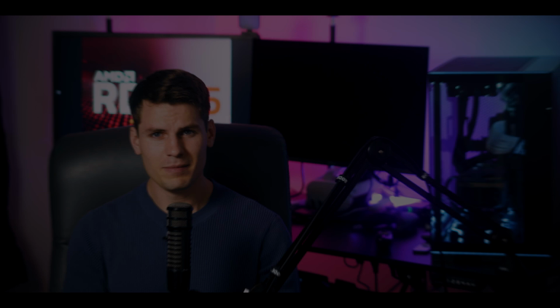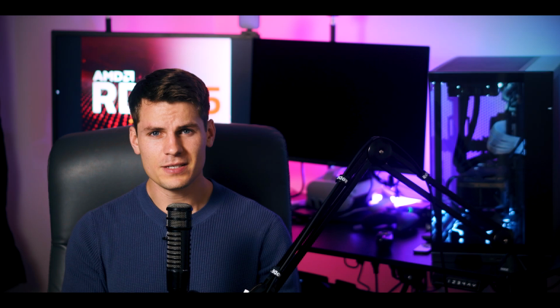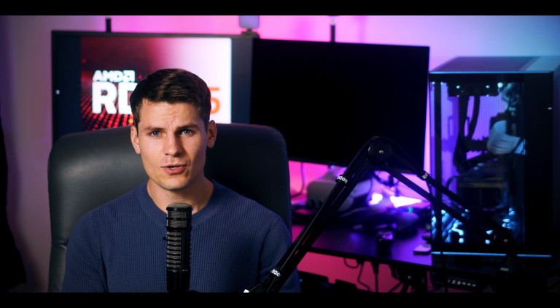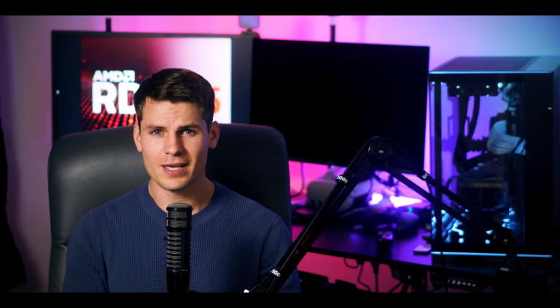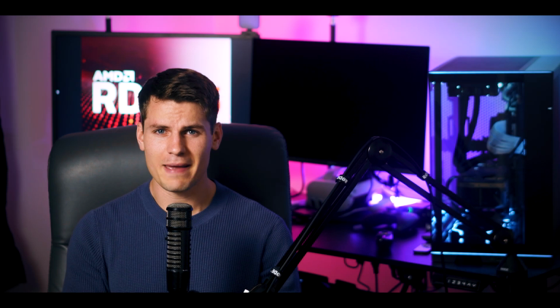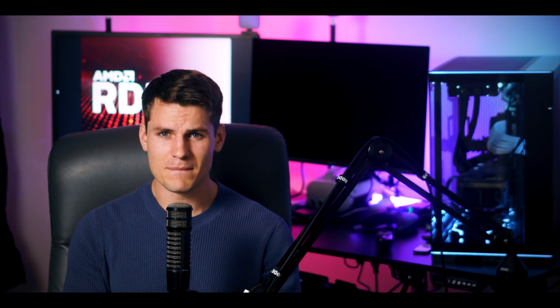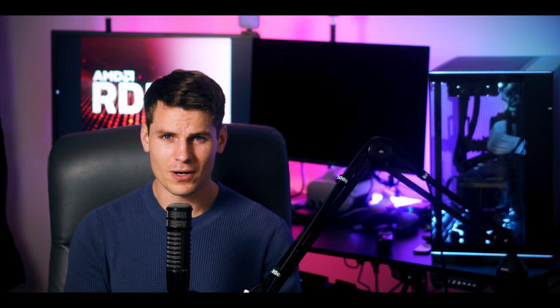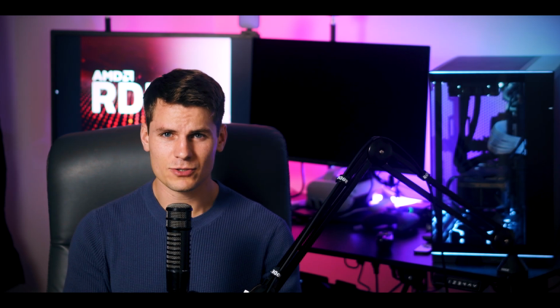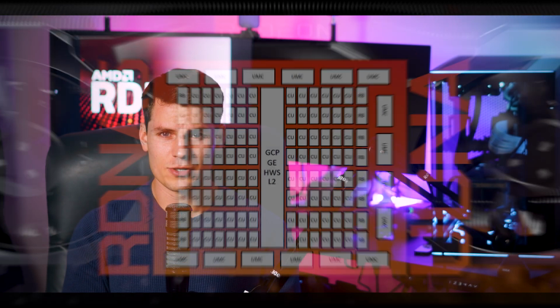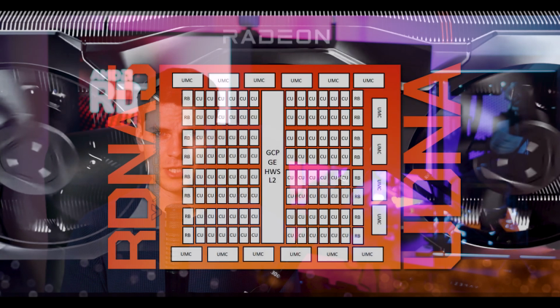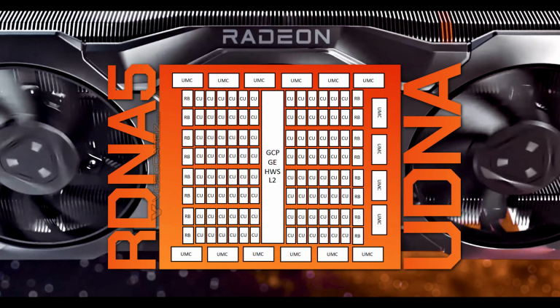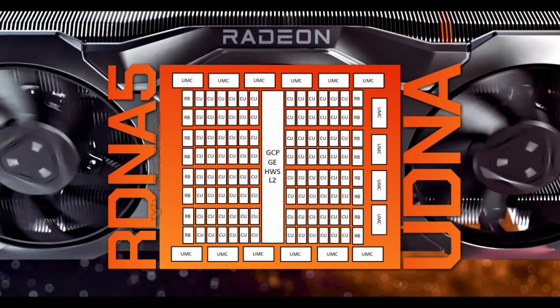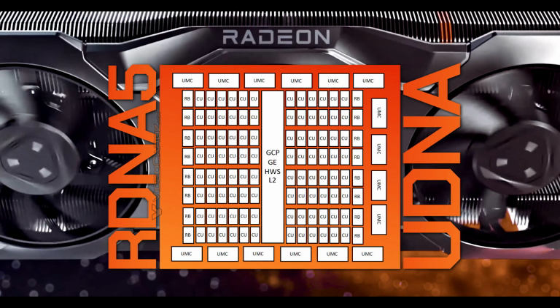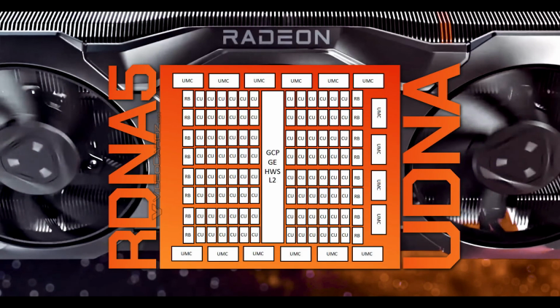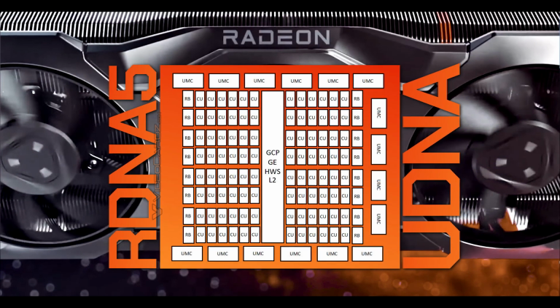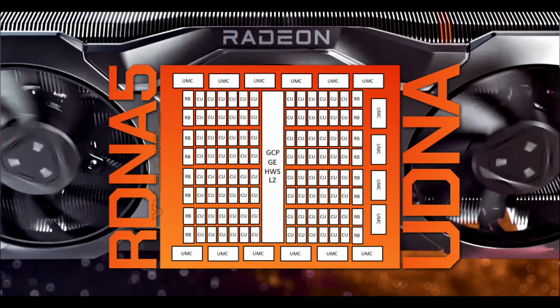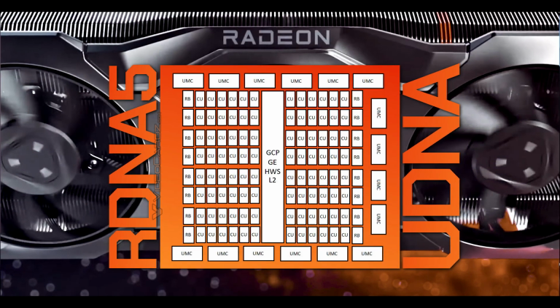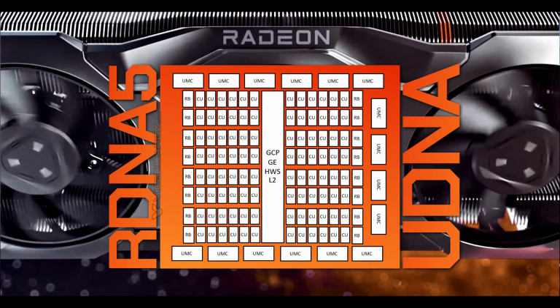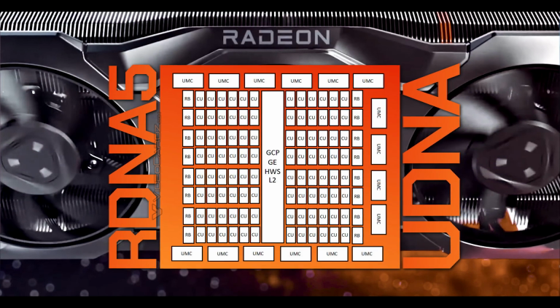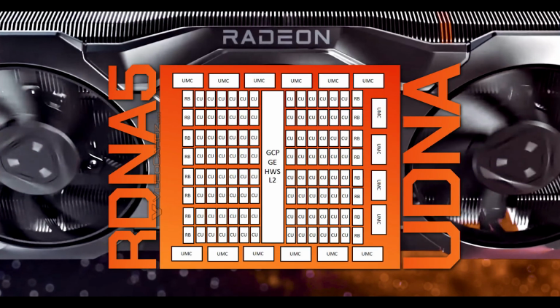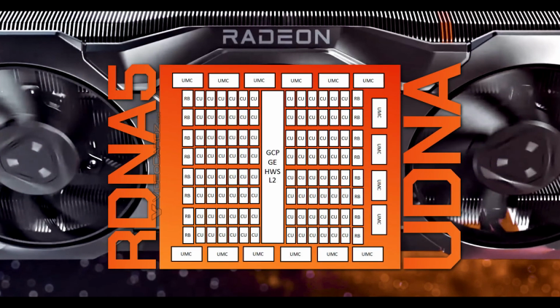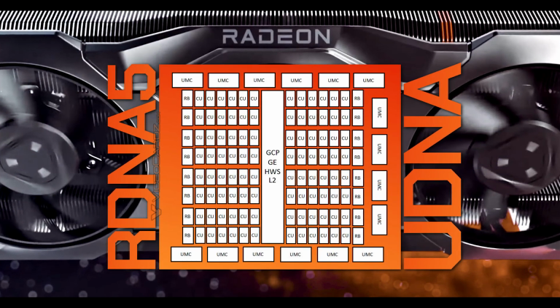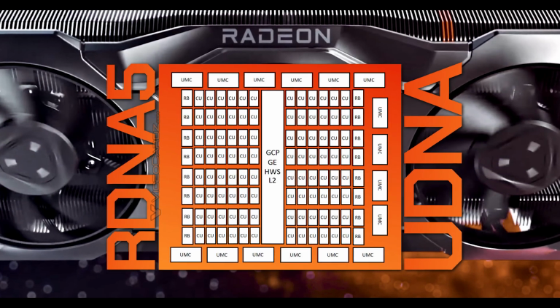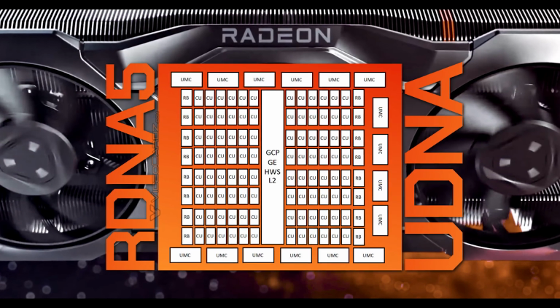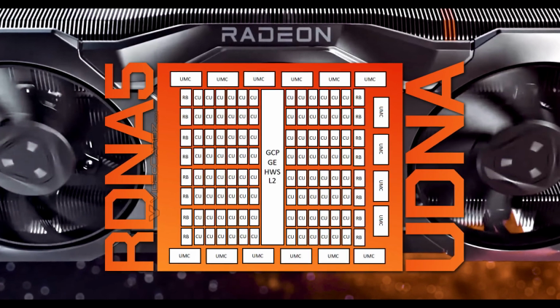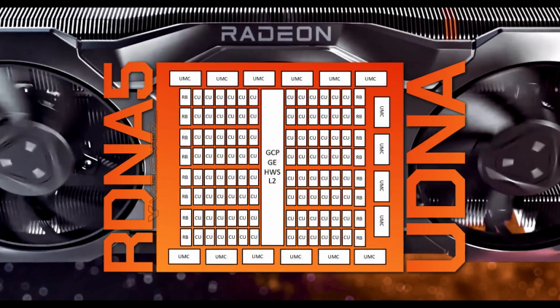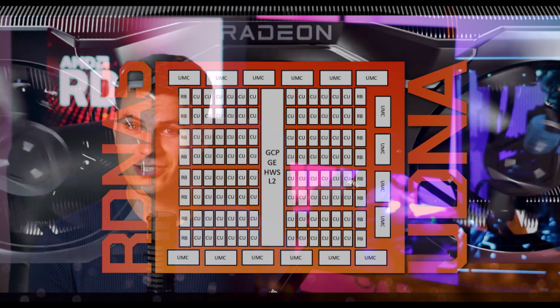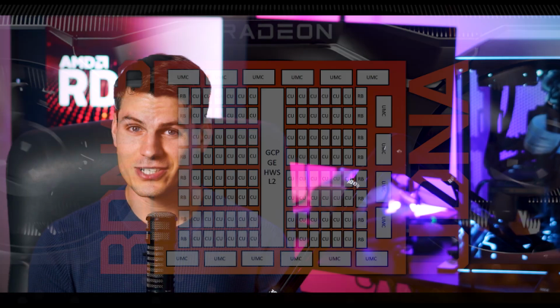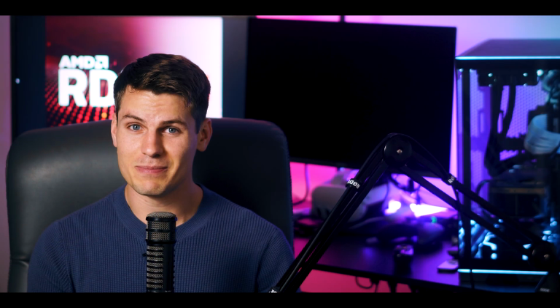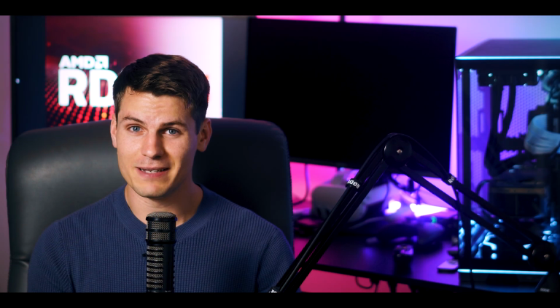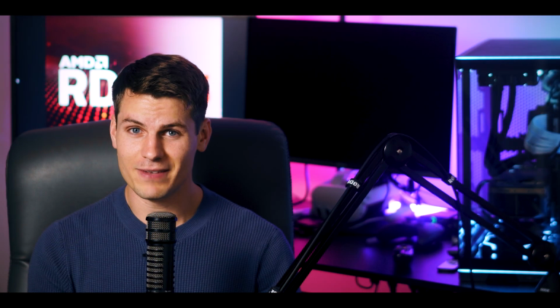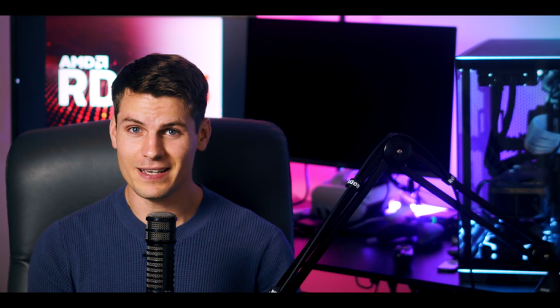AMD is cooking a monstrous GPU right now, the likes of which might actually just beat NVIDIA.